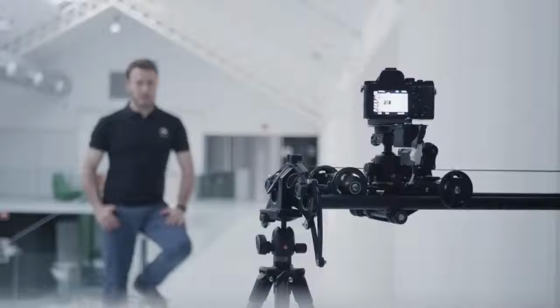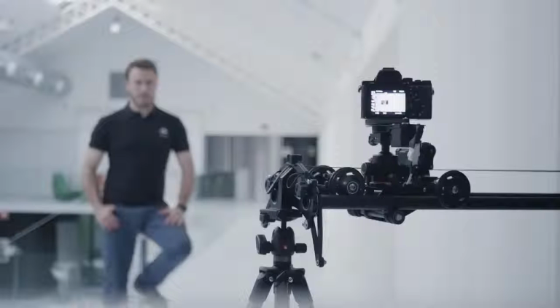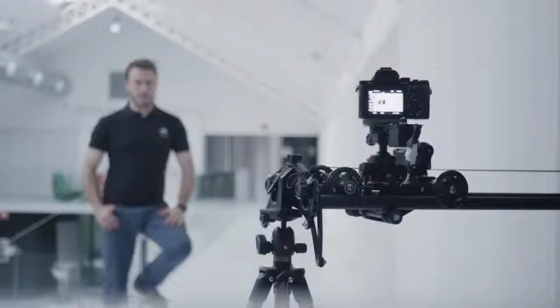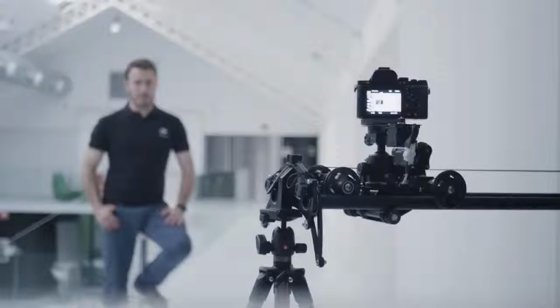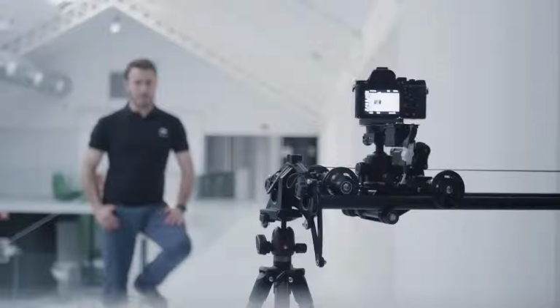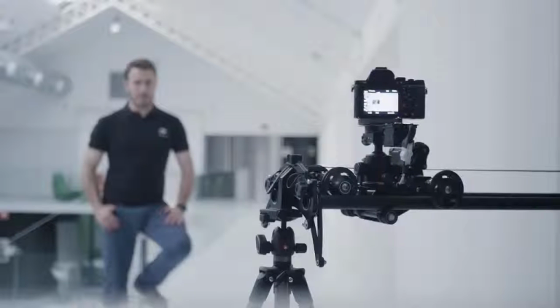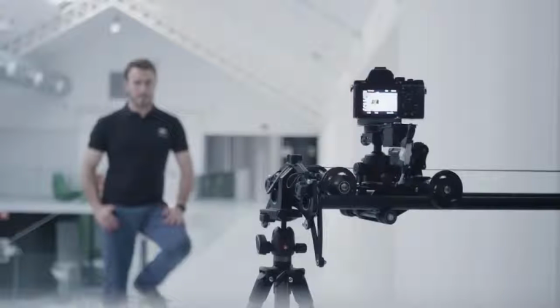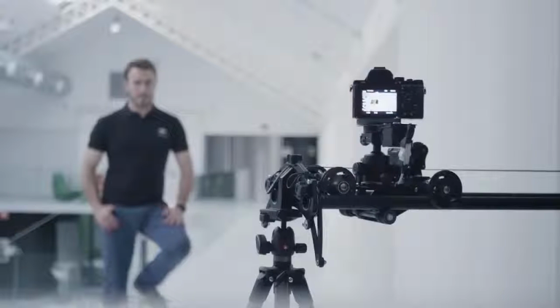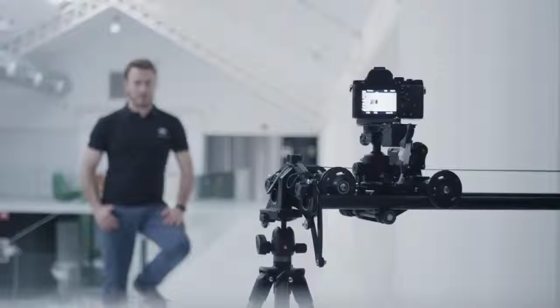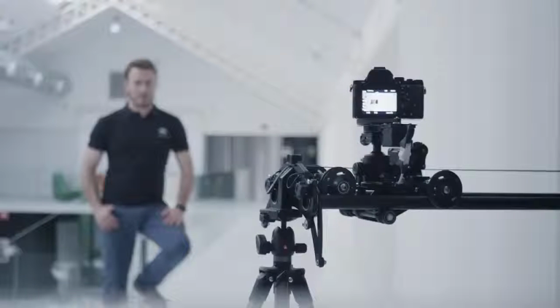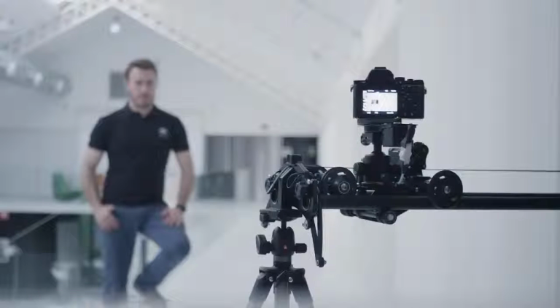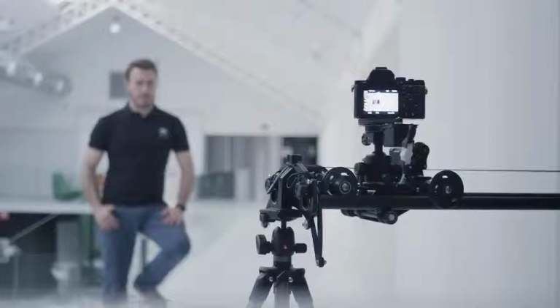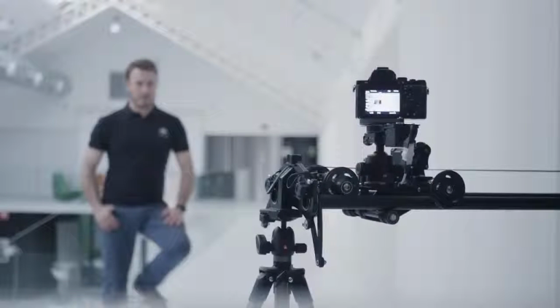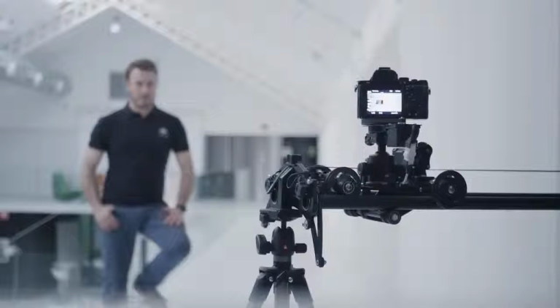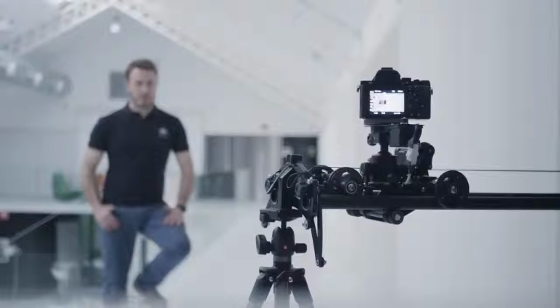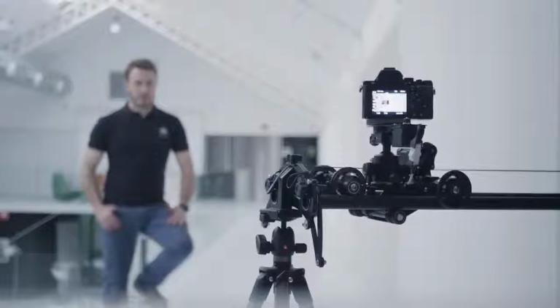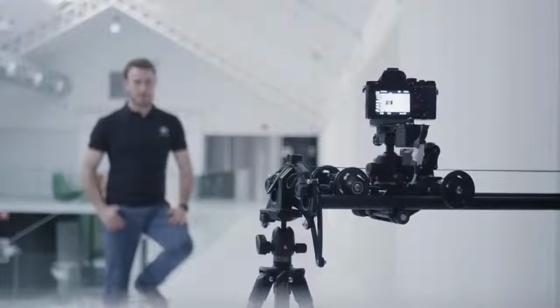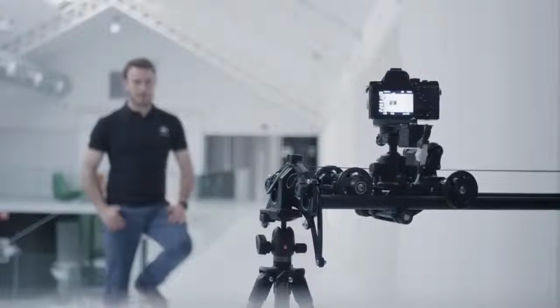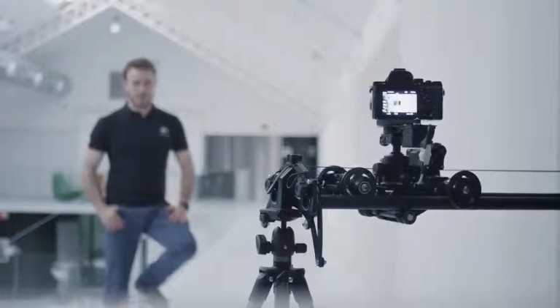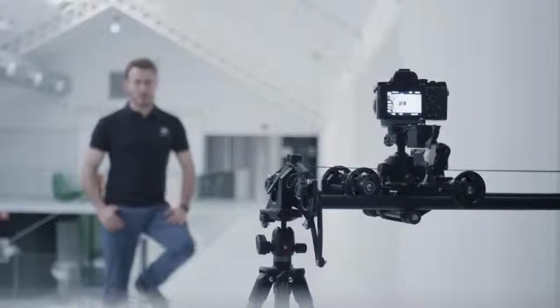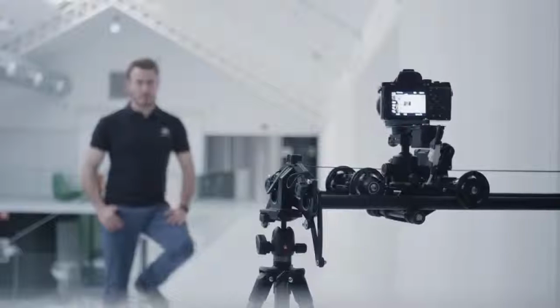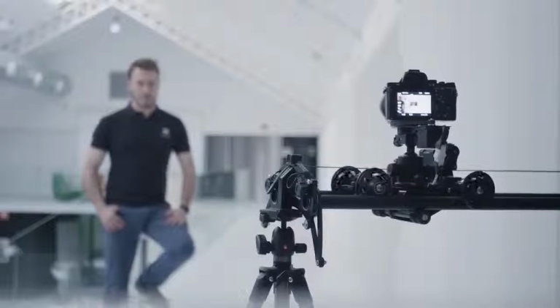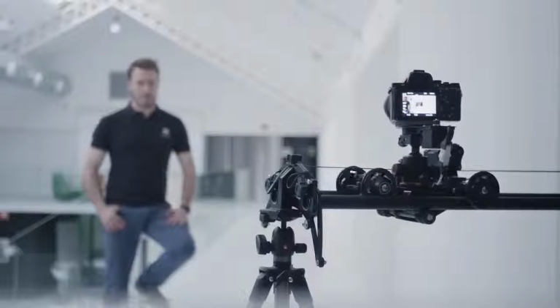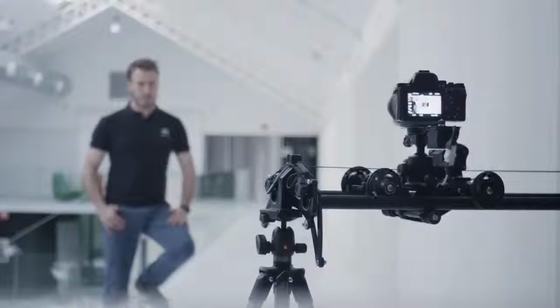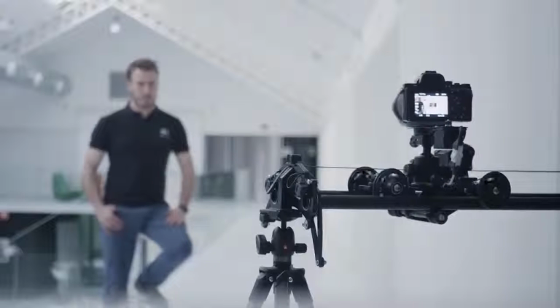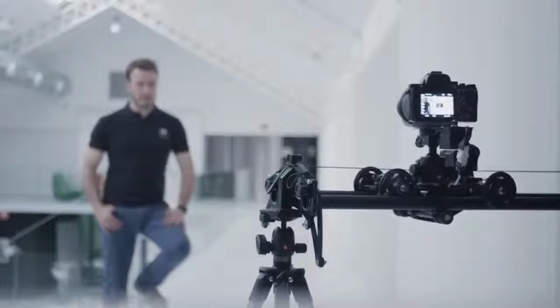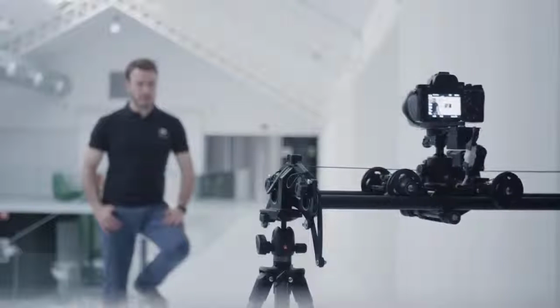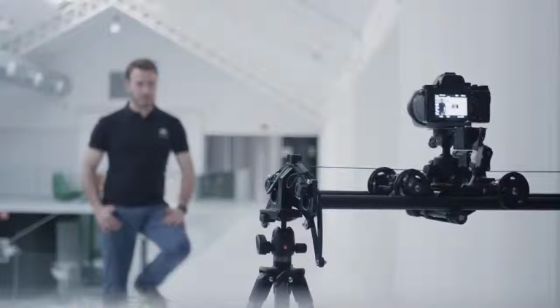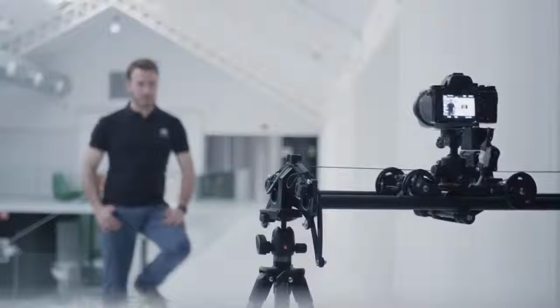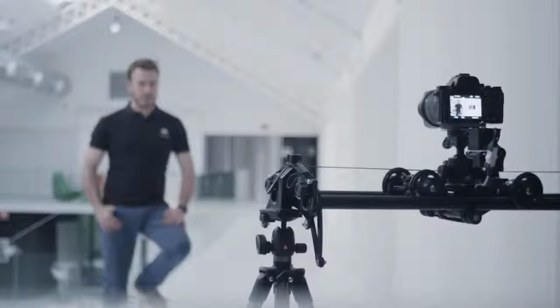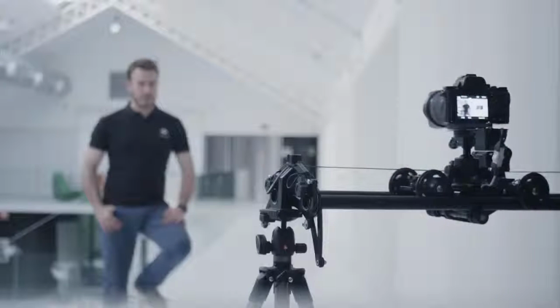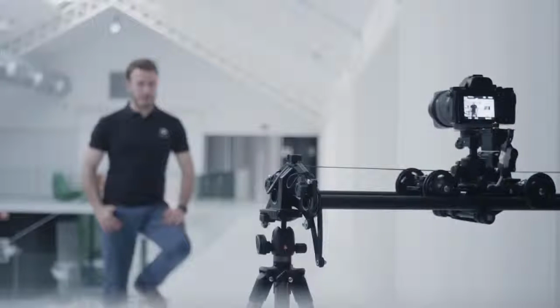In addition, thanks to its ultra-quiet technology, you can record interviews directly with the camera's microphone.